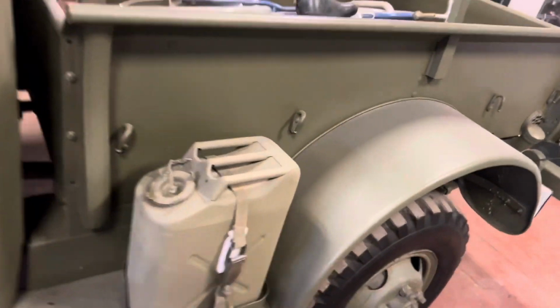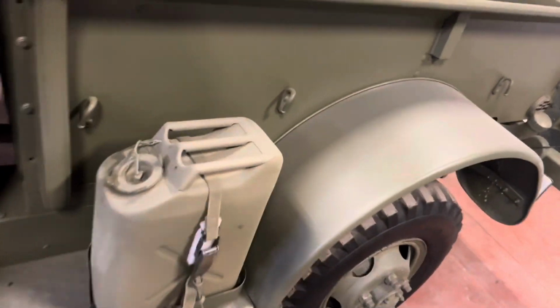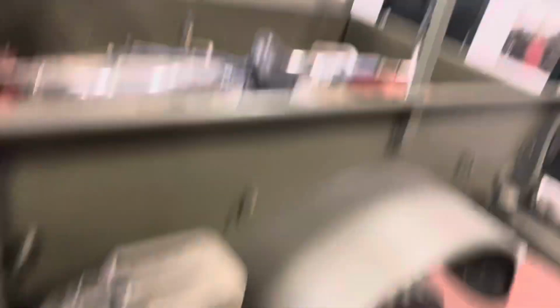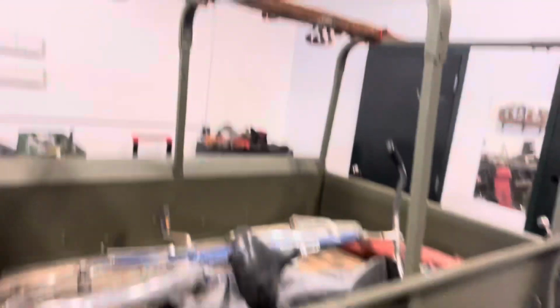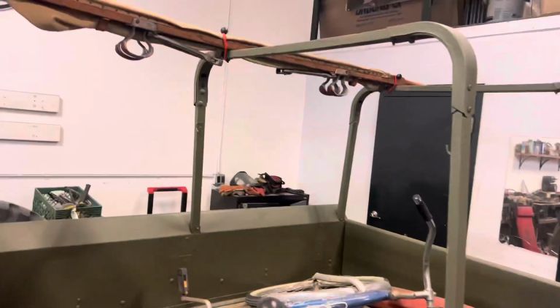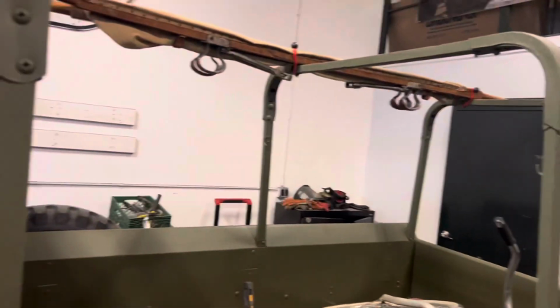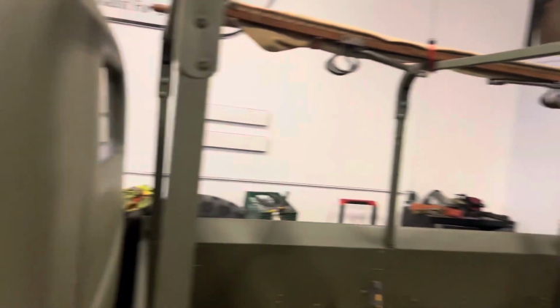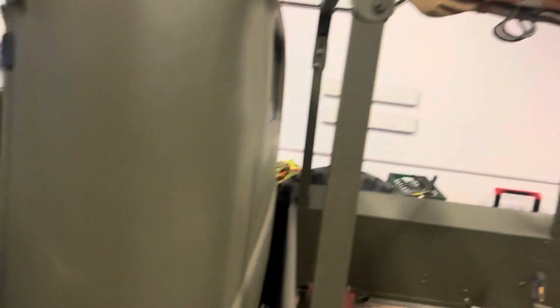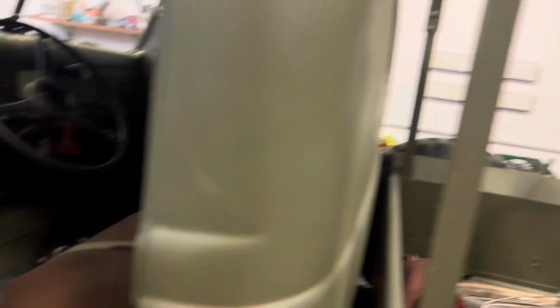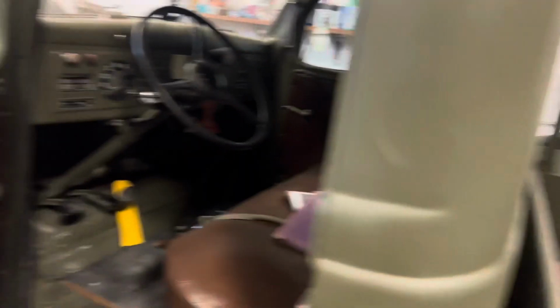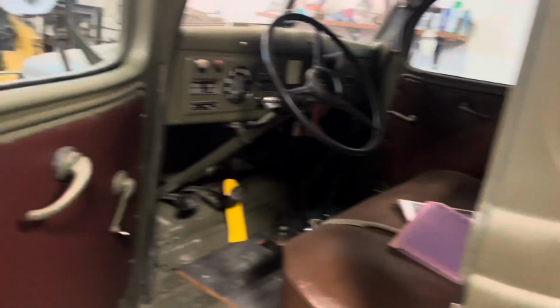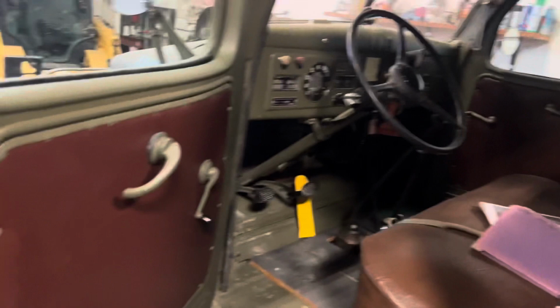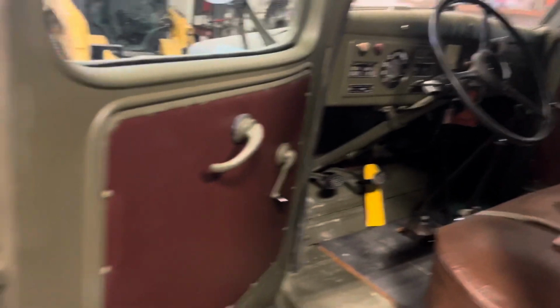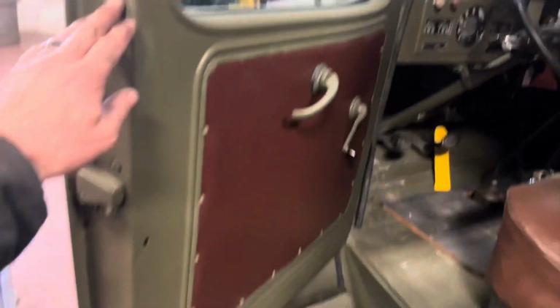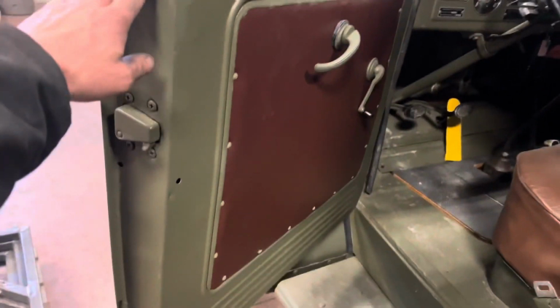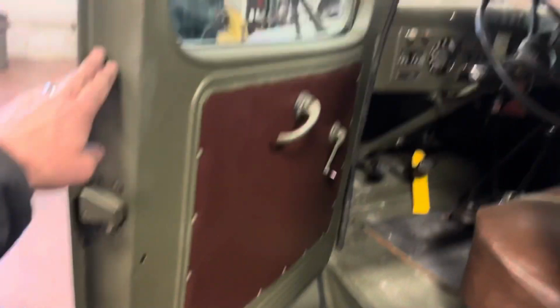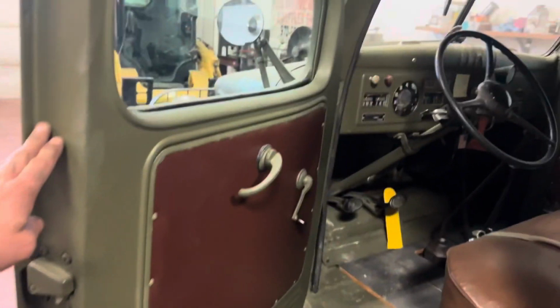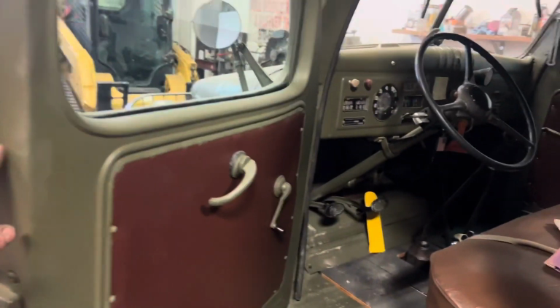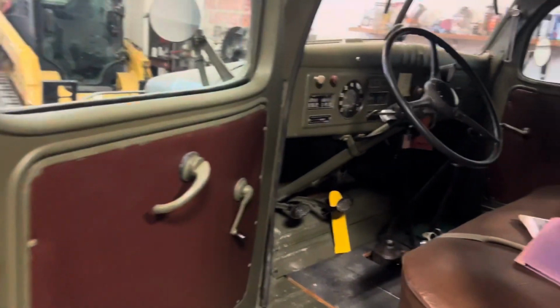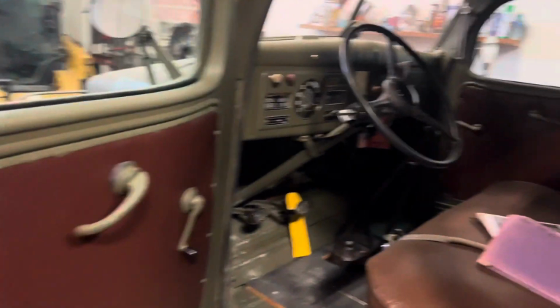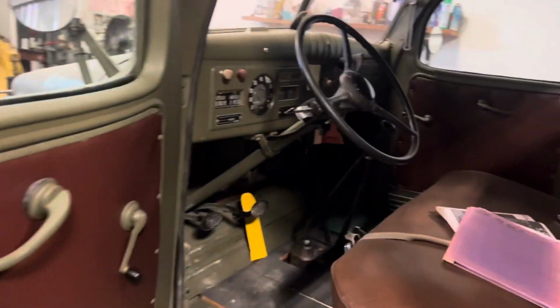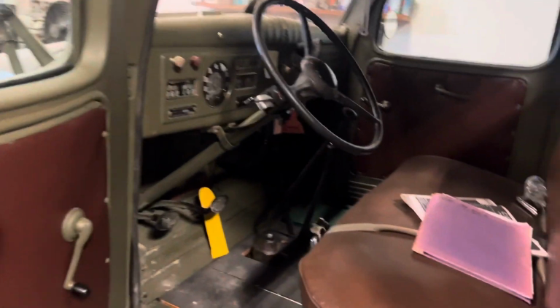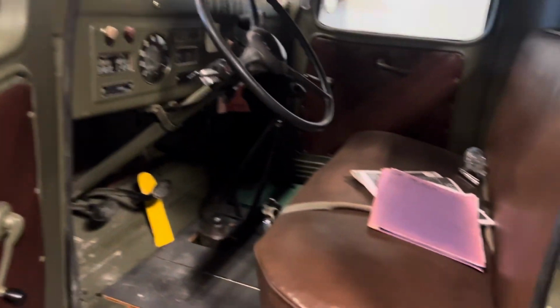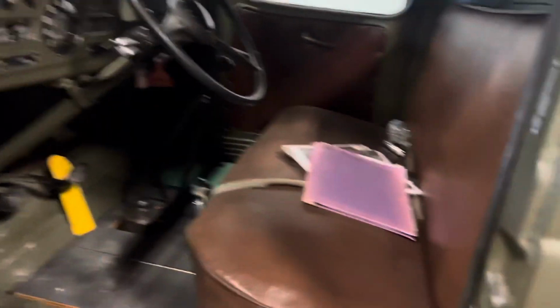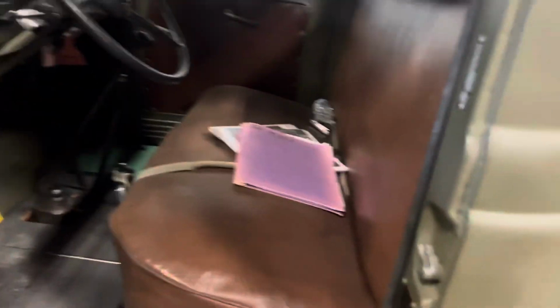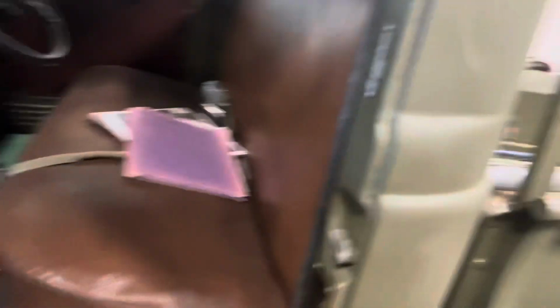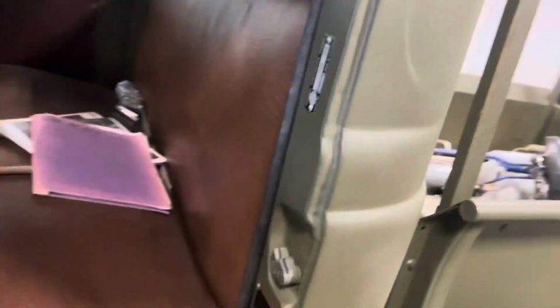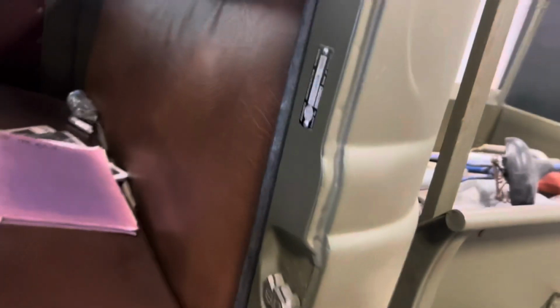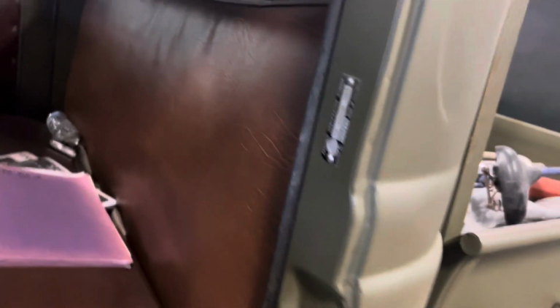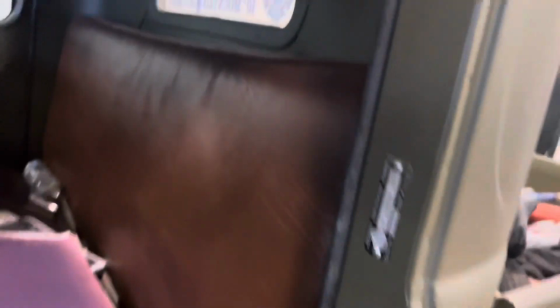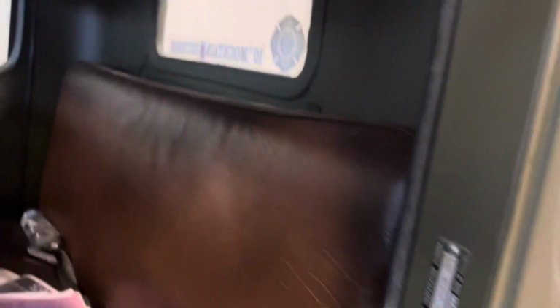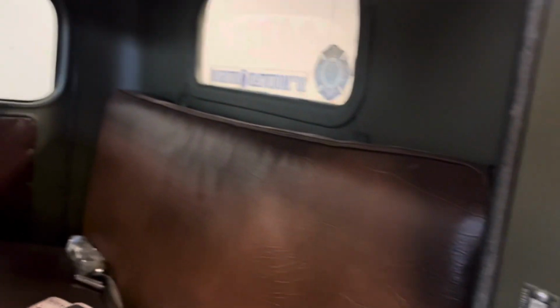It's really, really cool, man. You gotta love these old Power Wagons.